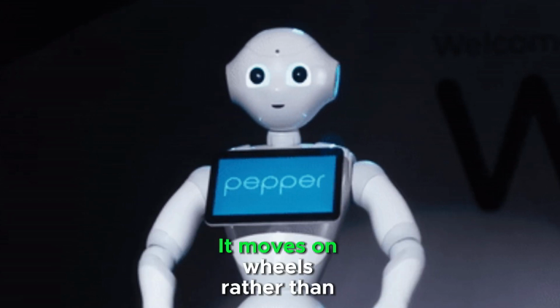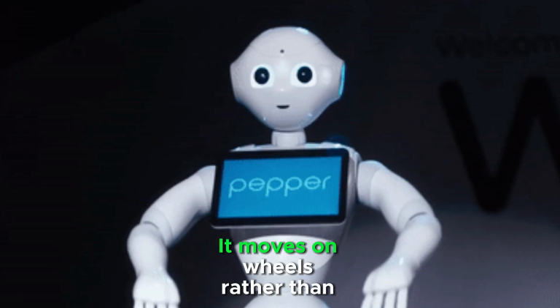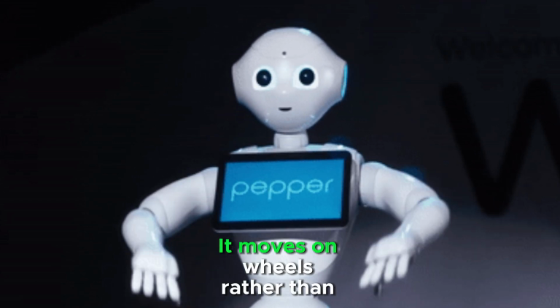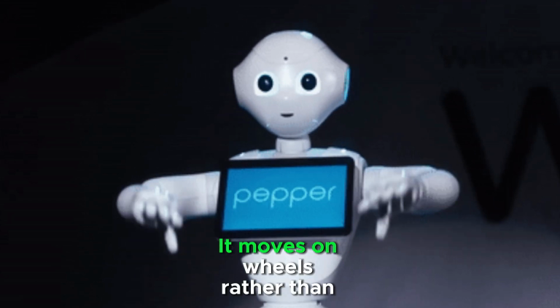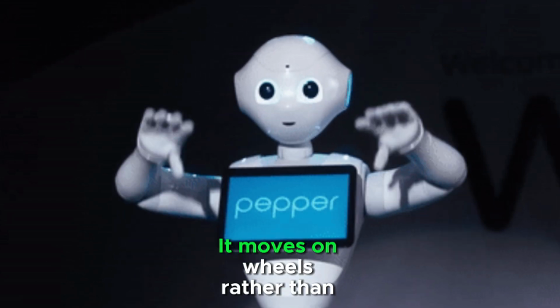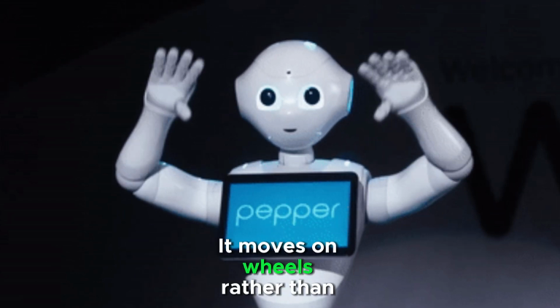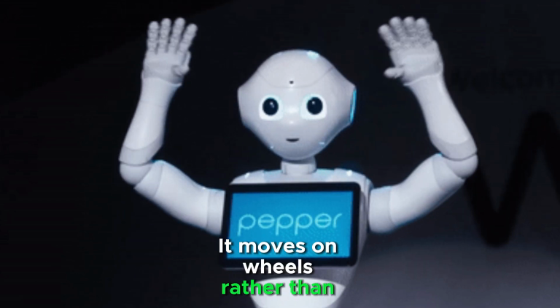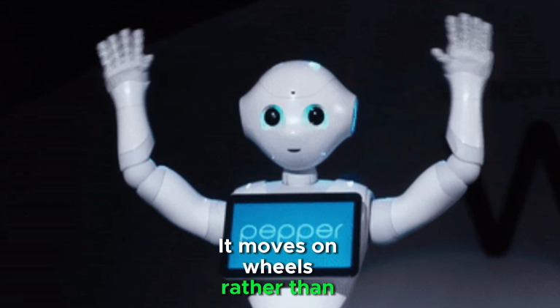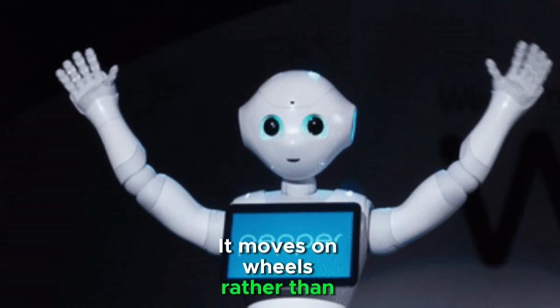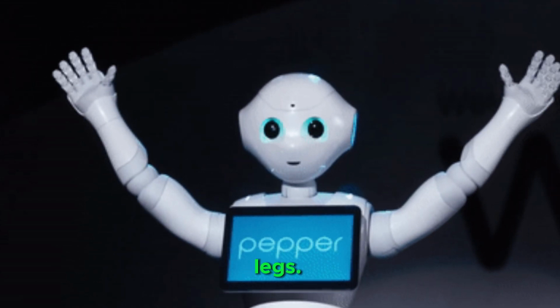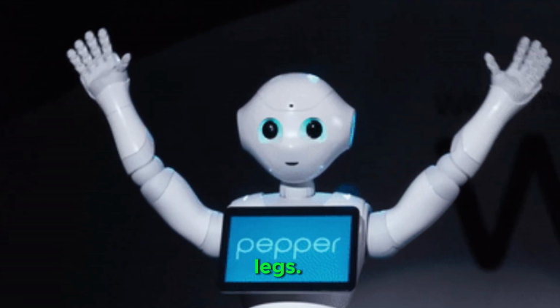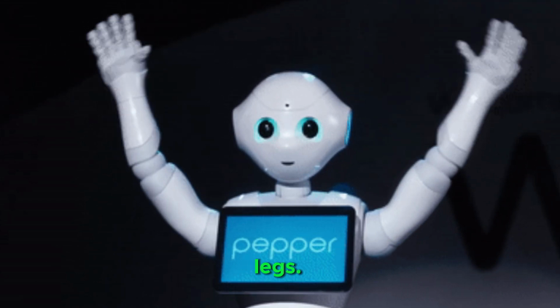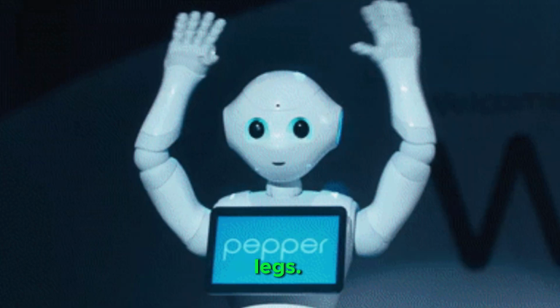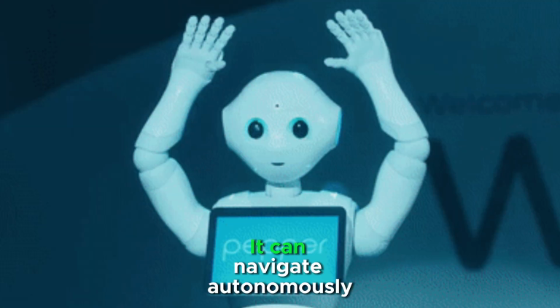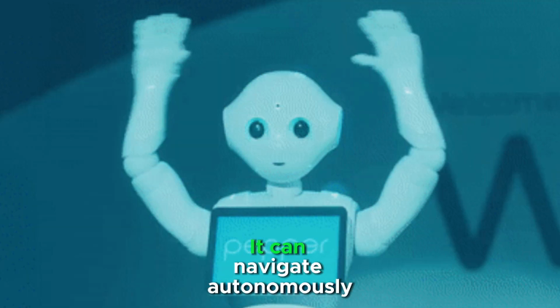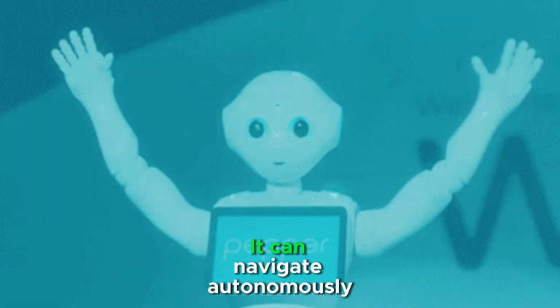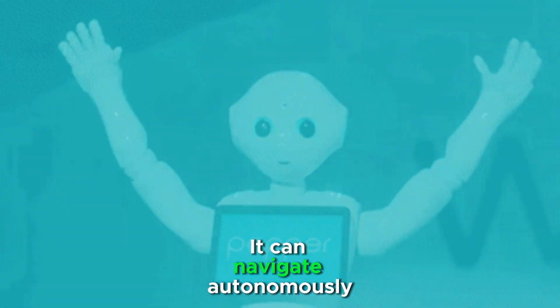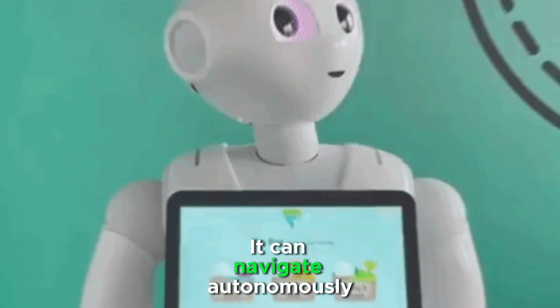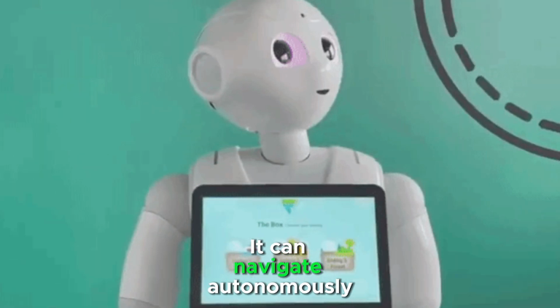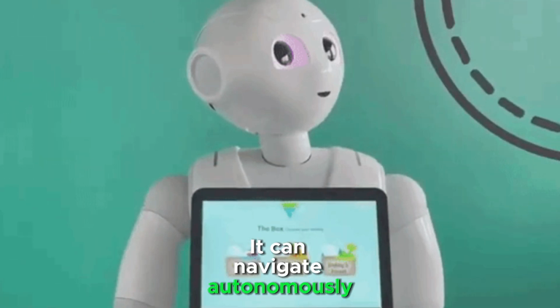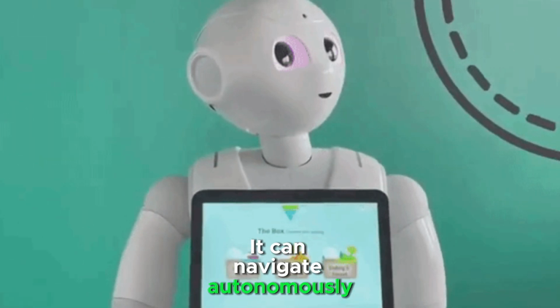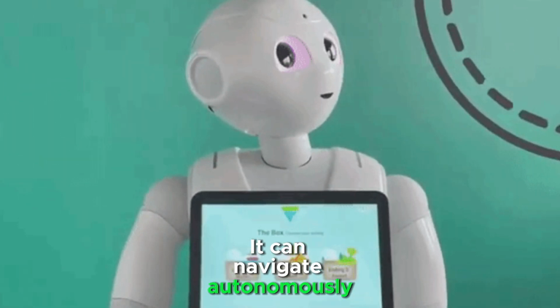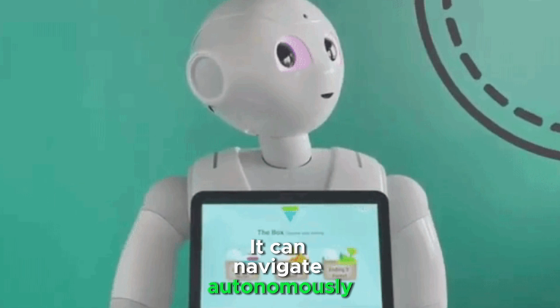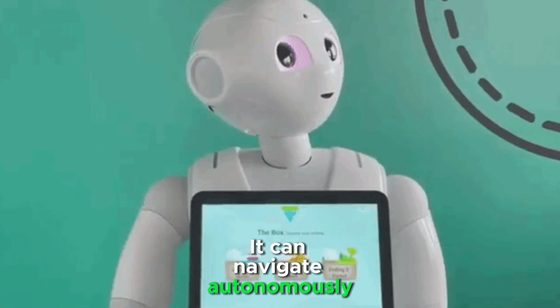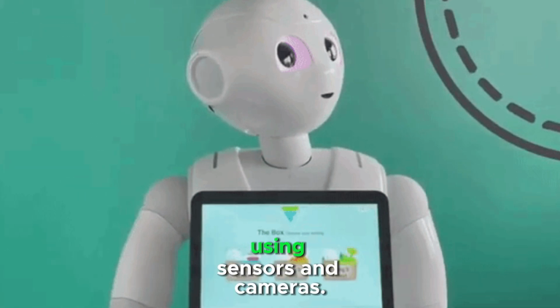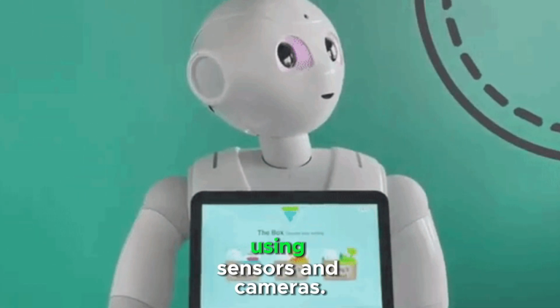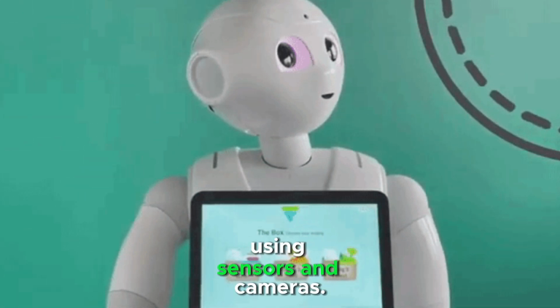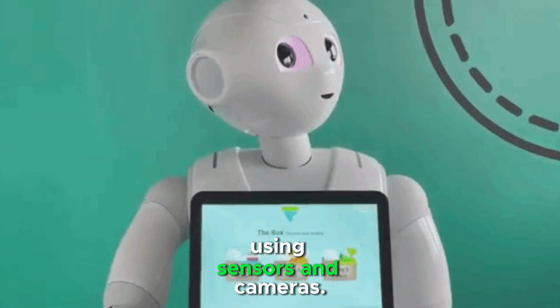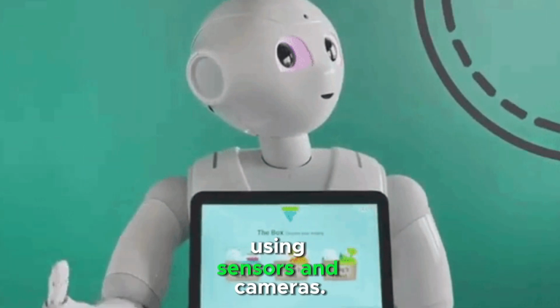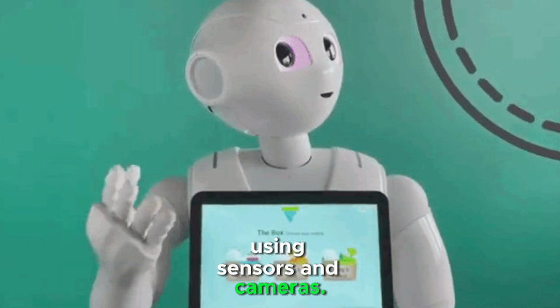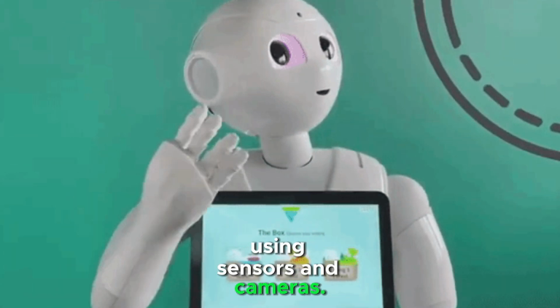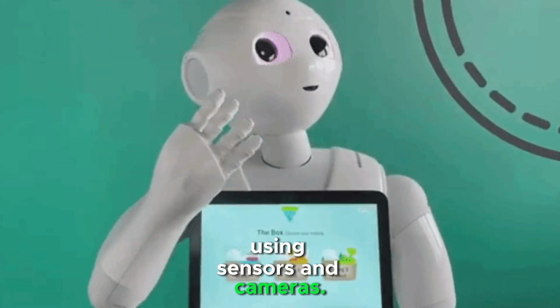Pepper moves on wheels rather than legs and can navigate autonomously using sensors and cameras.